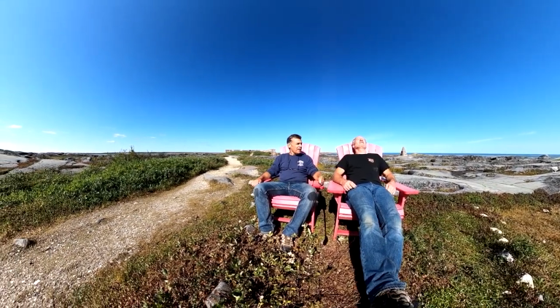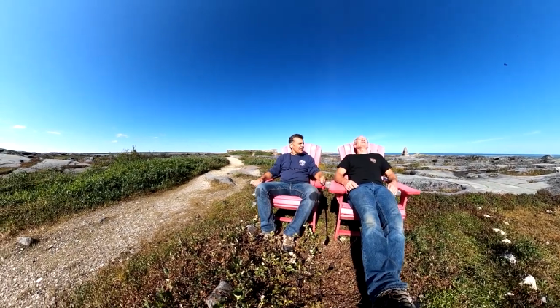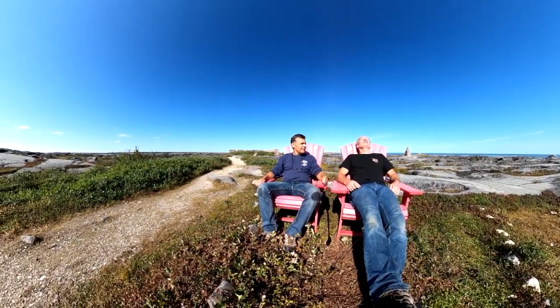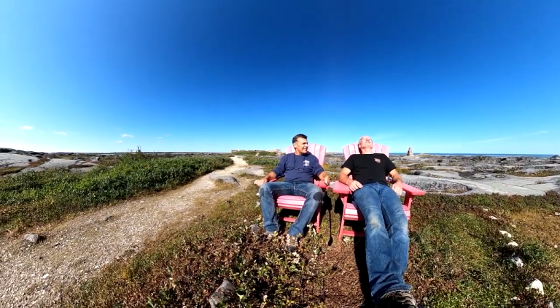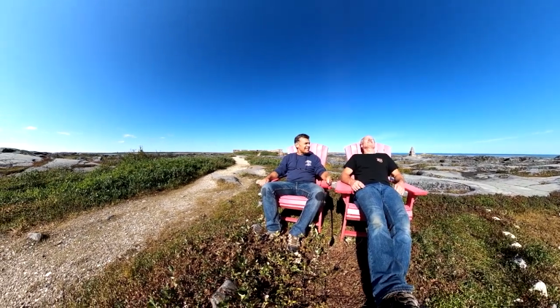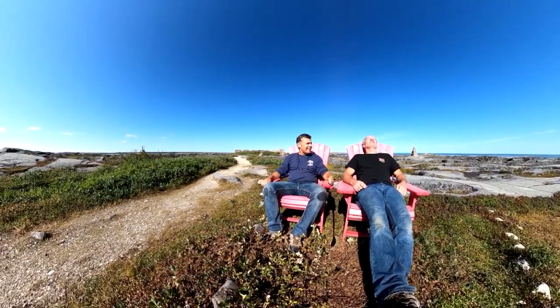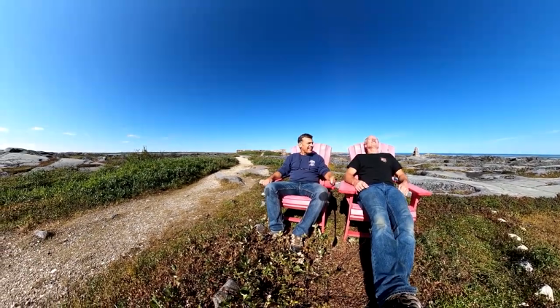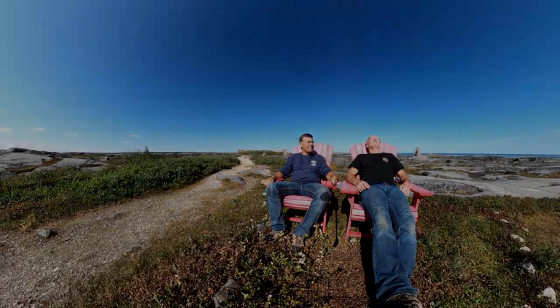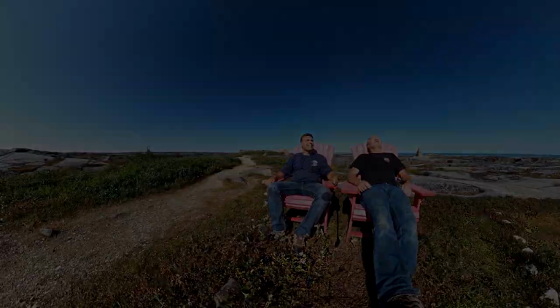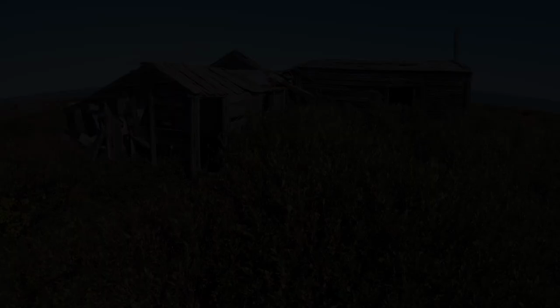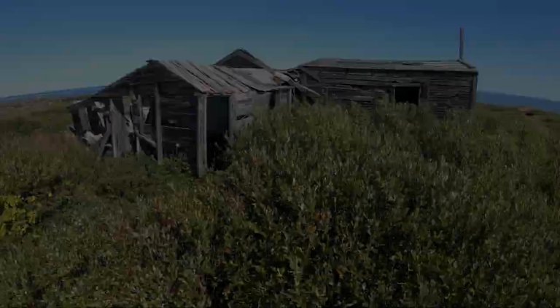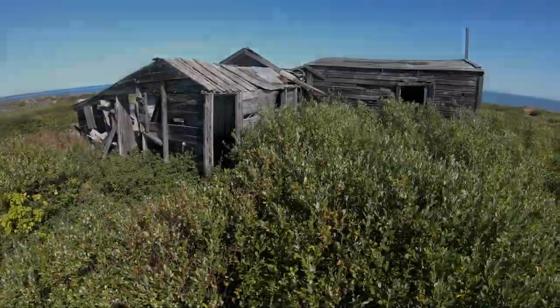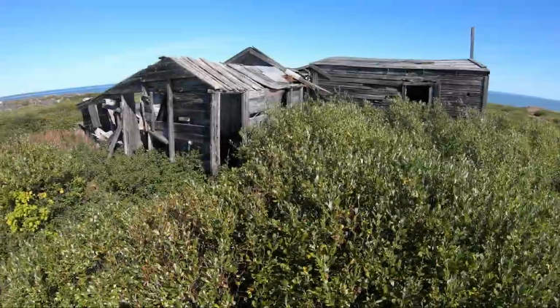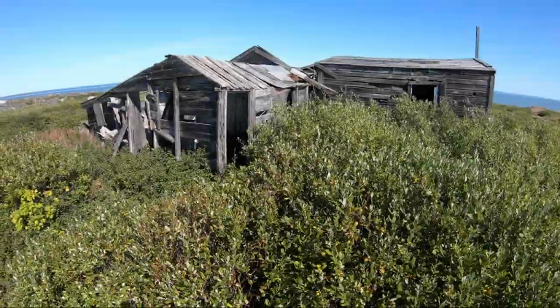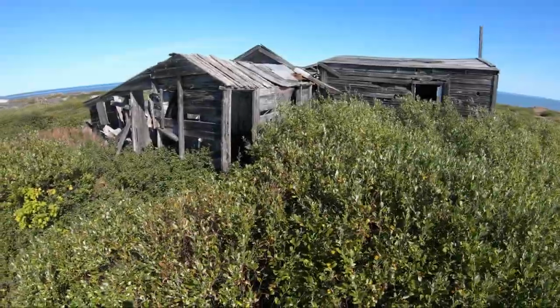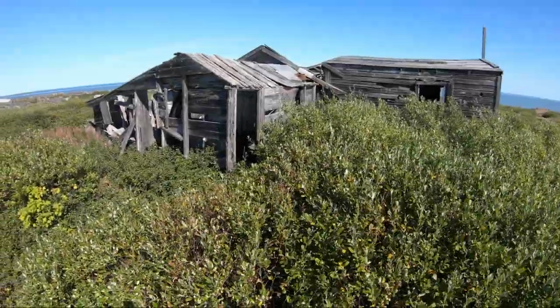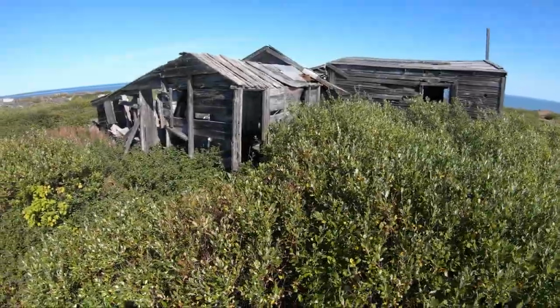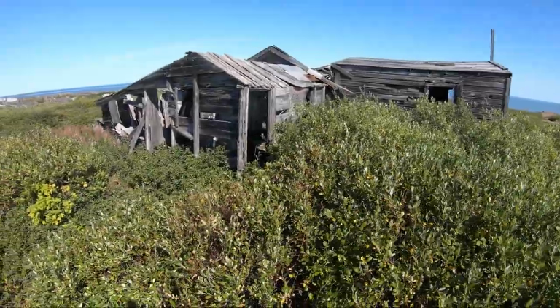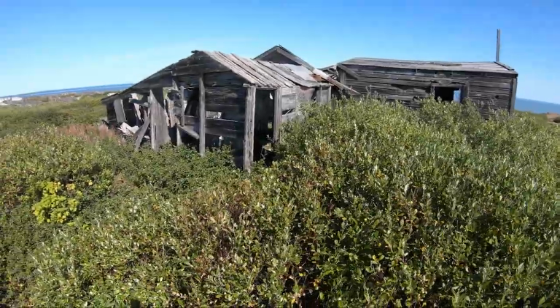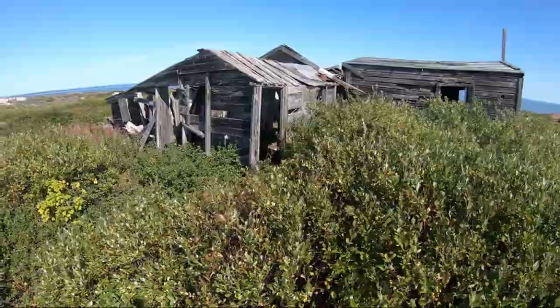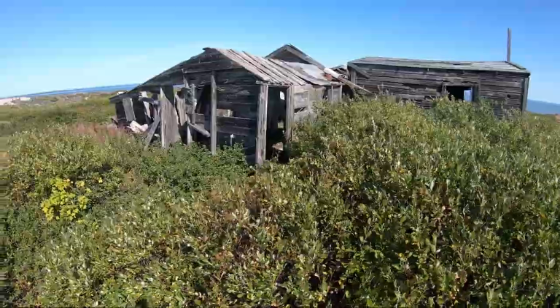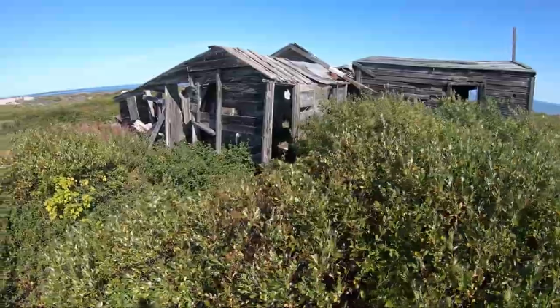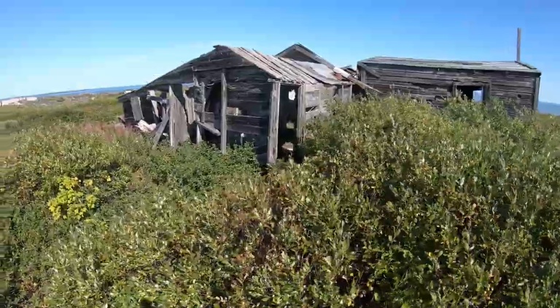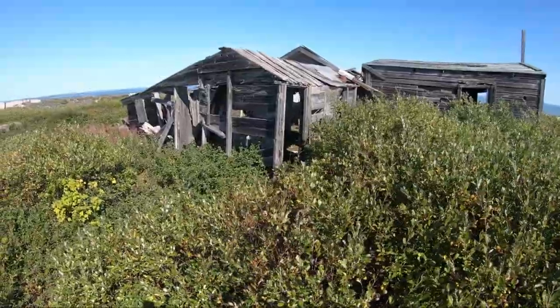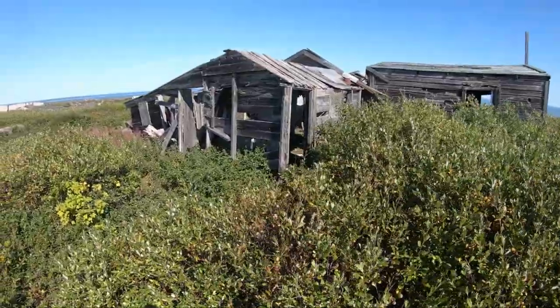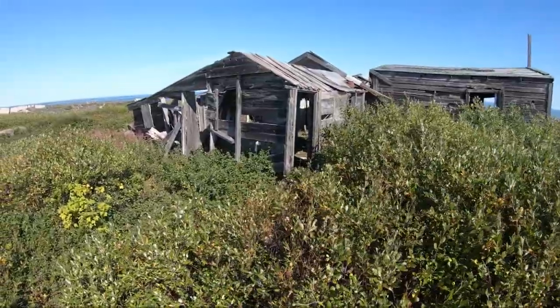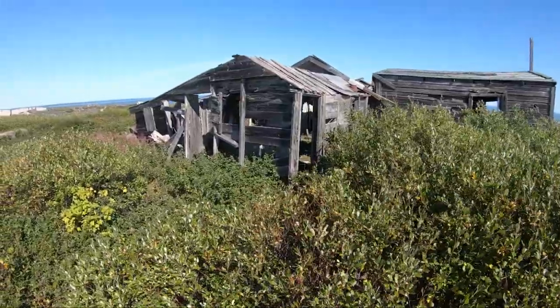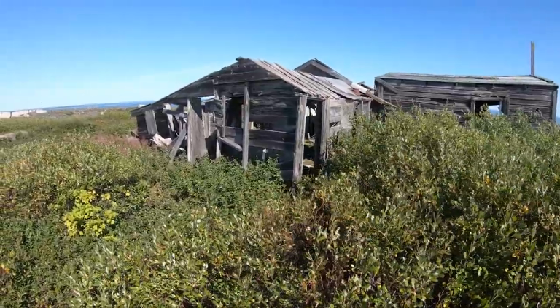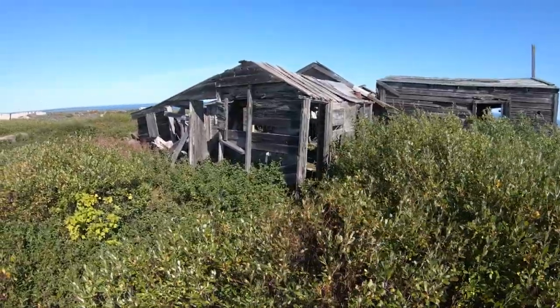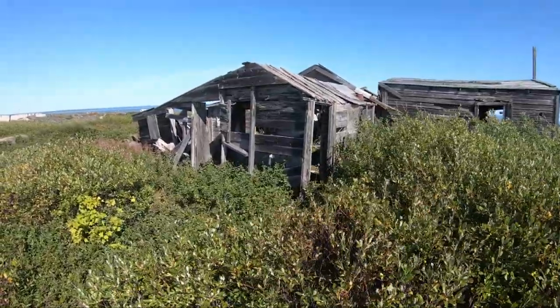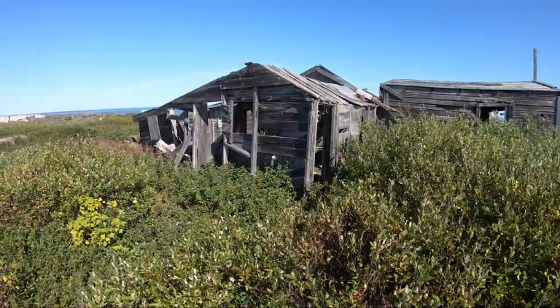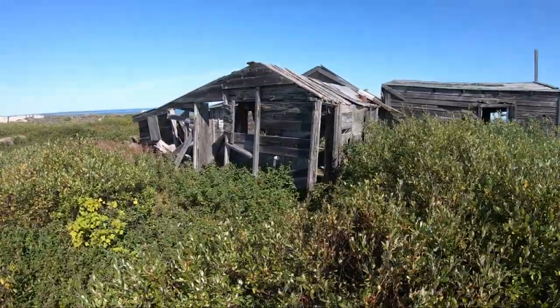What an amazing day! Some crumbling buildings from the 1940s.